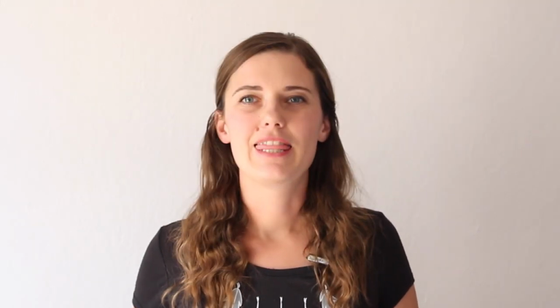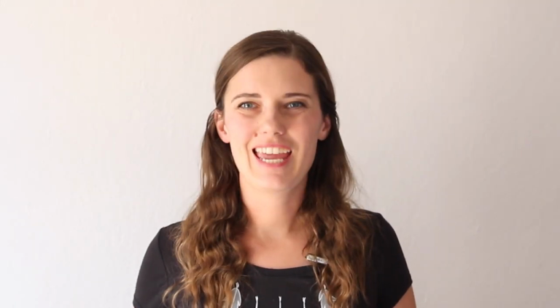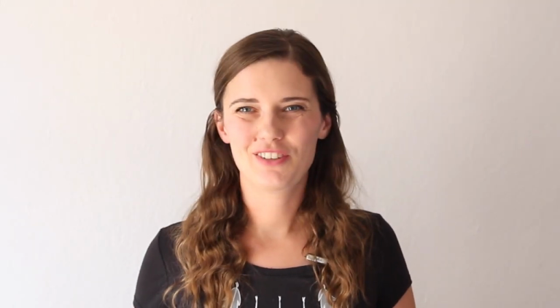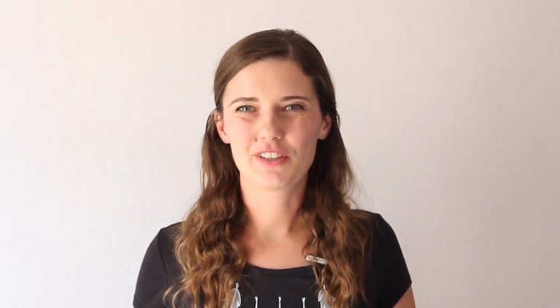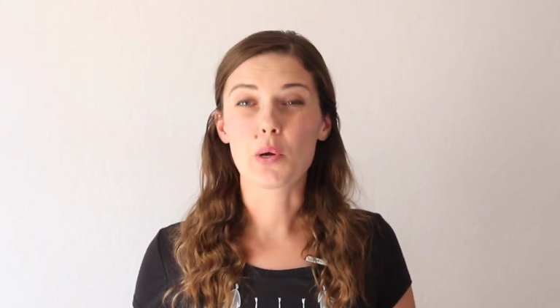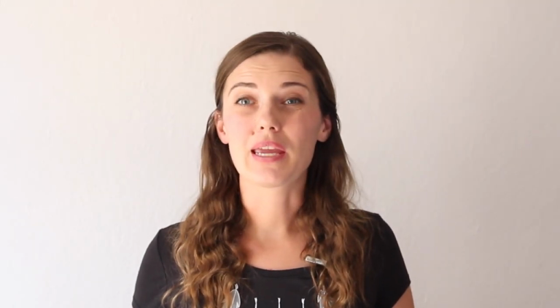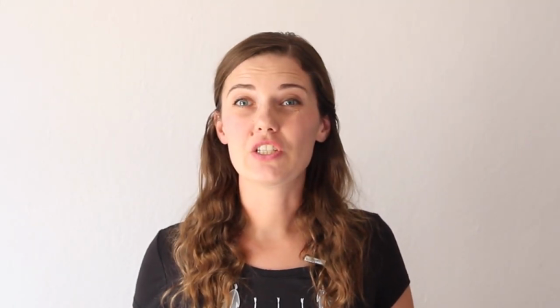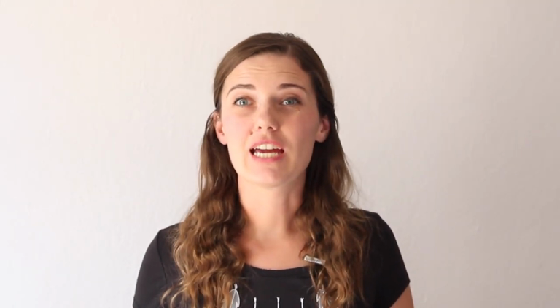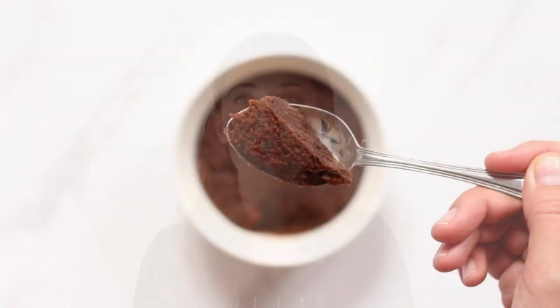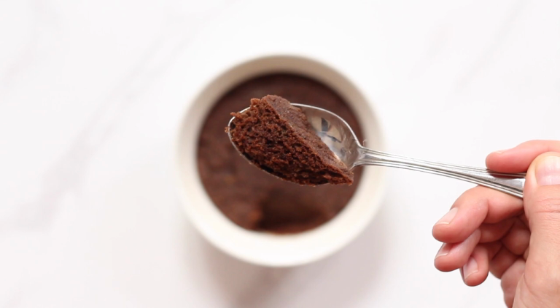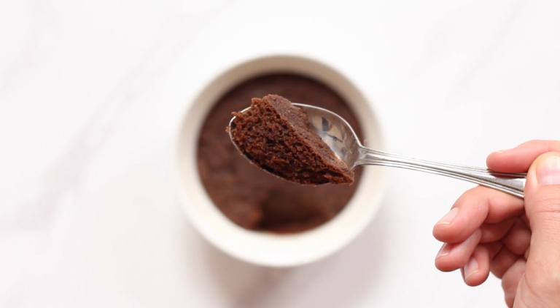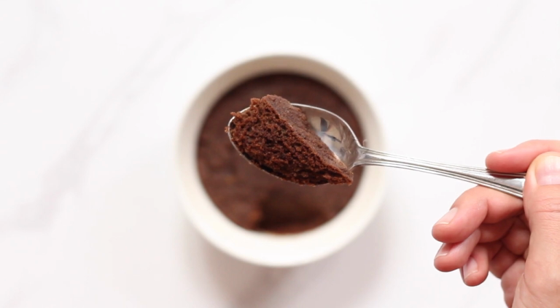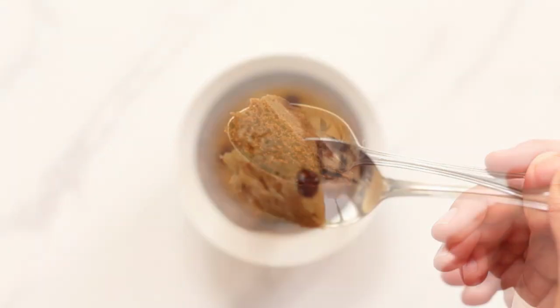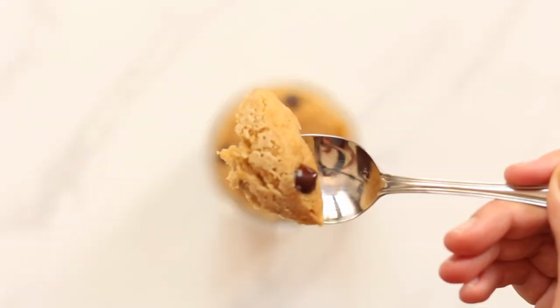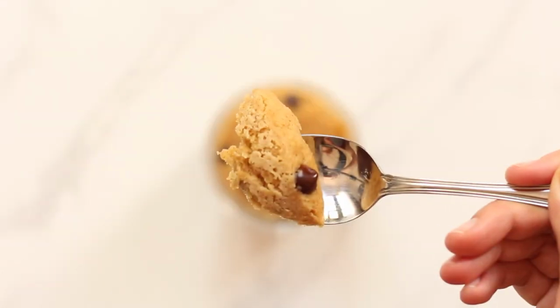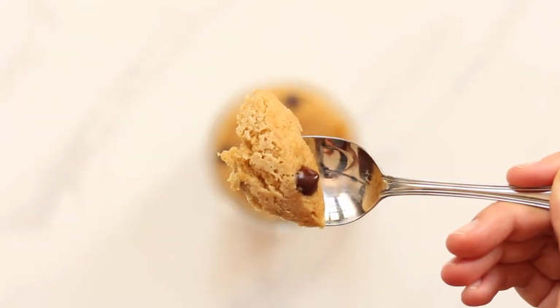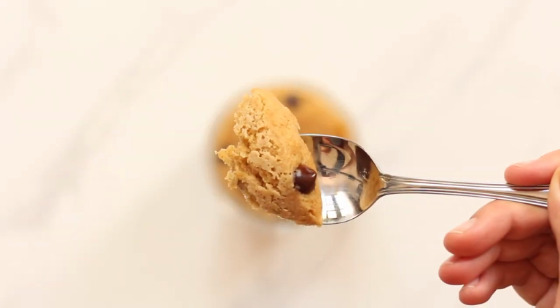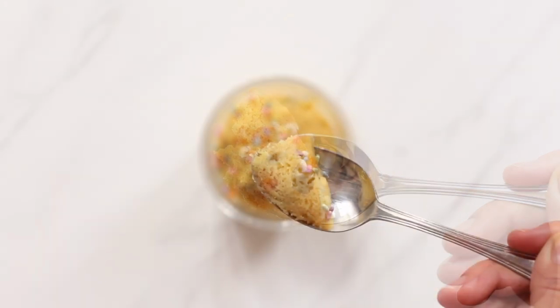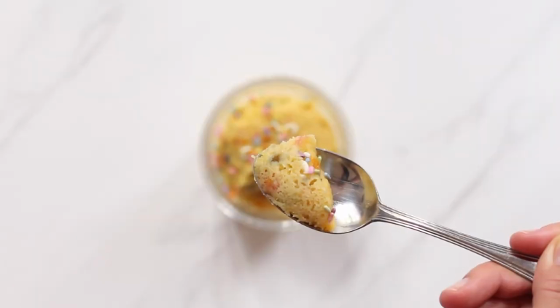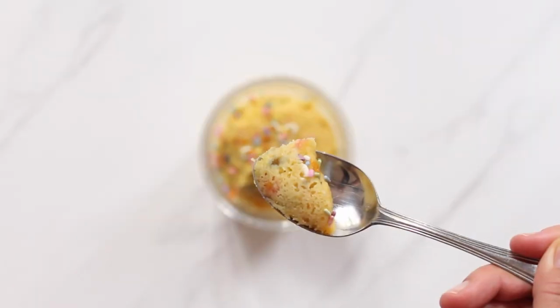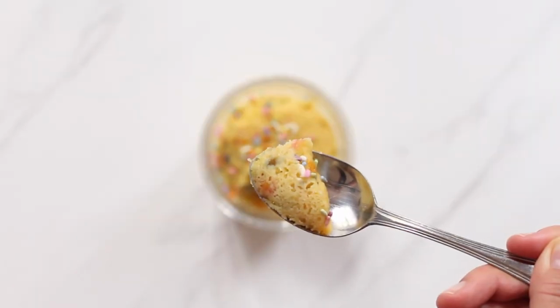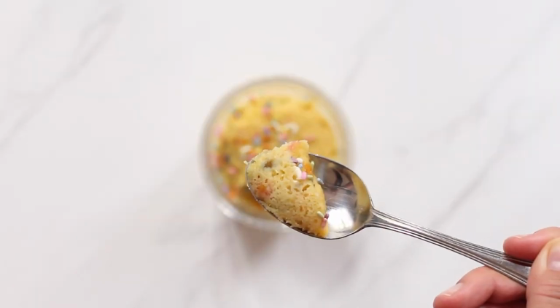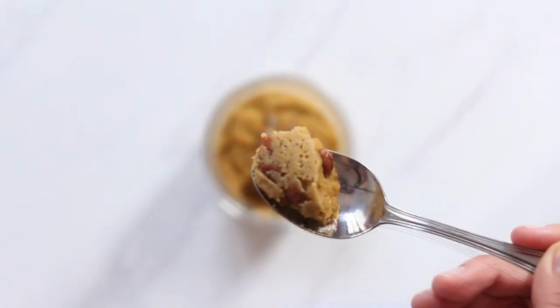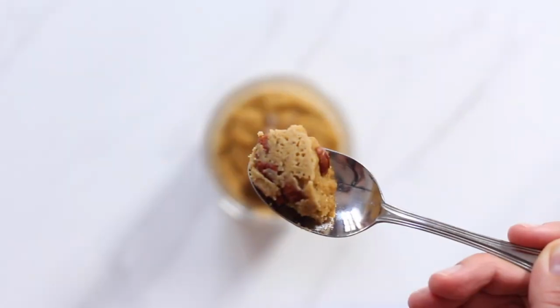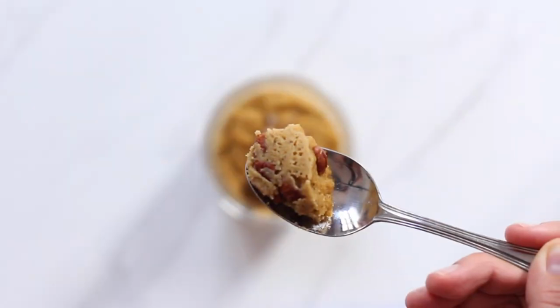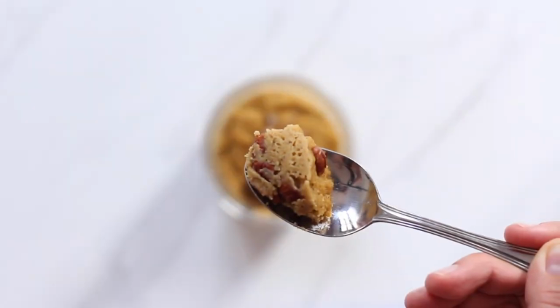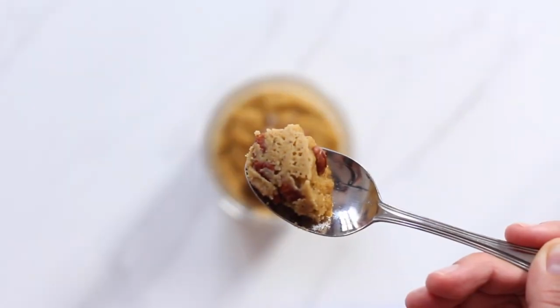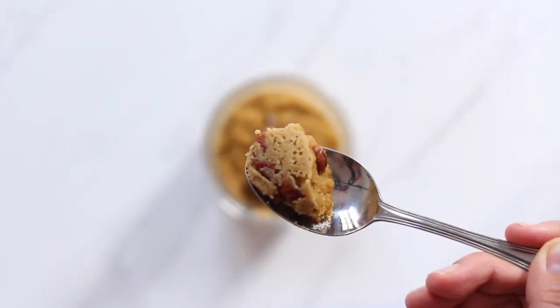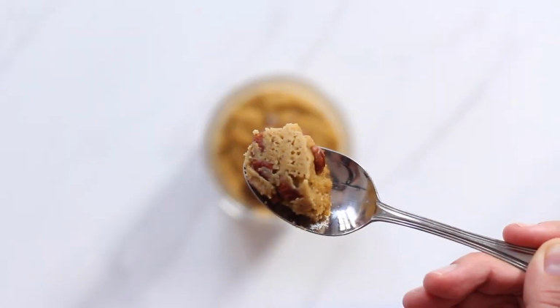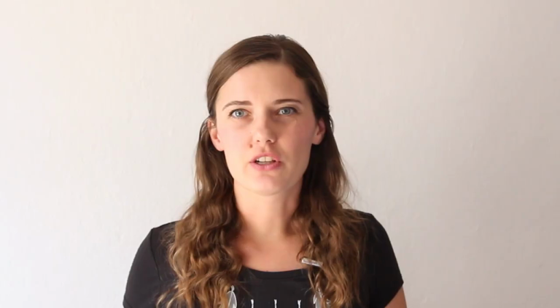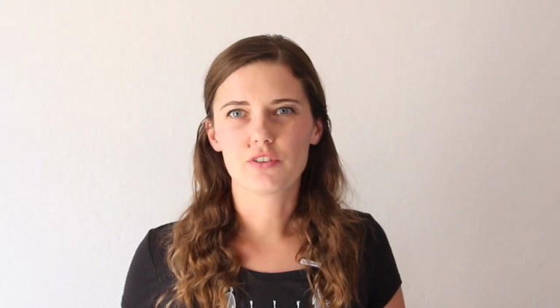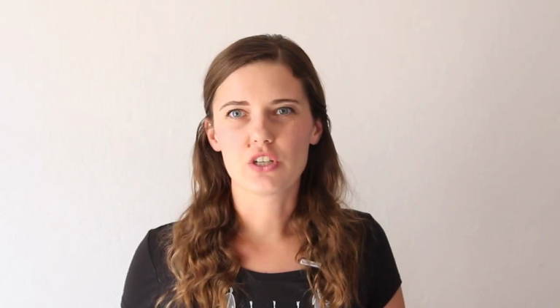The cake flavors we're making today are chocolate, peanut butter, vanilla, and pumpkin. Let's start with a chocolate version.